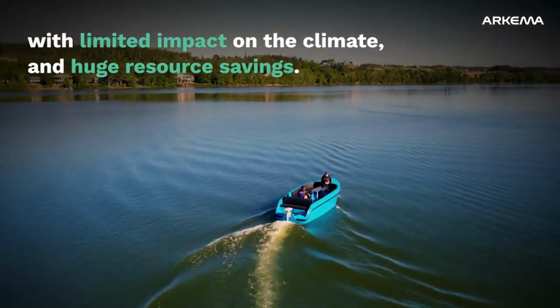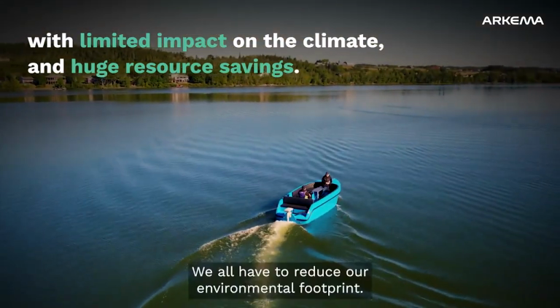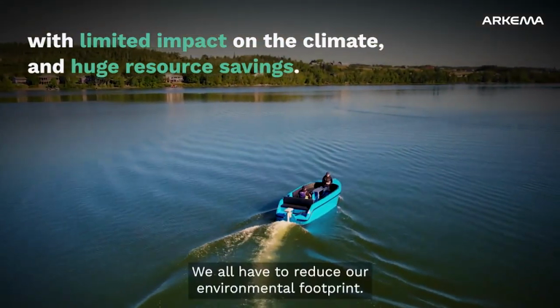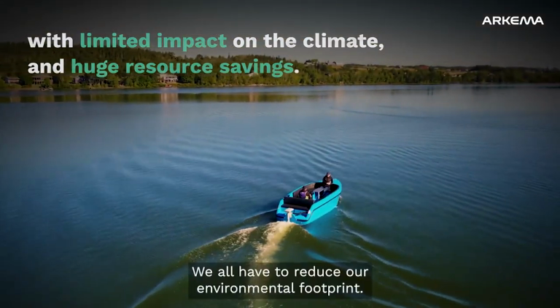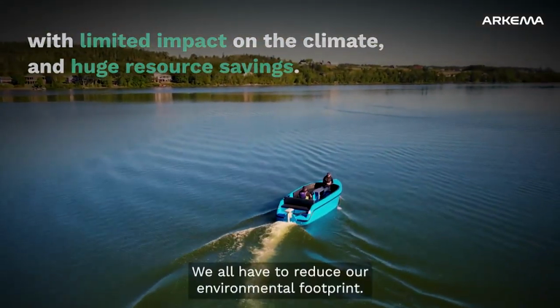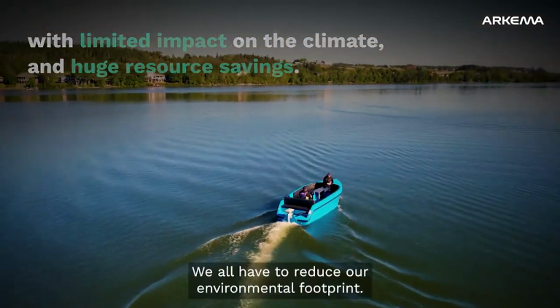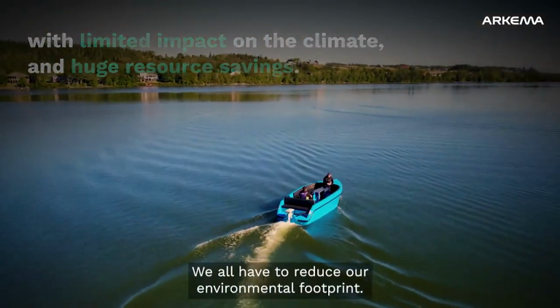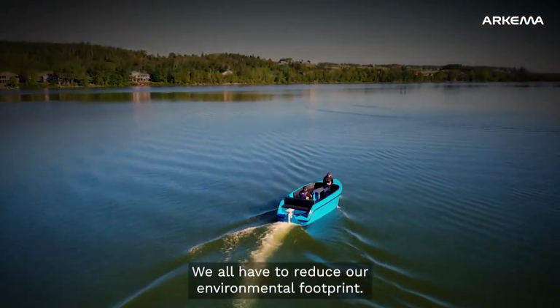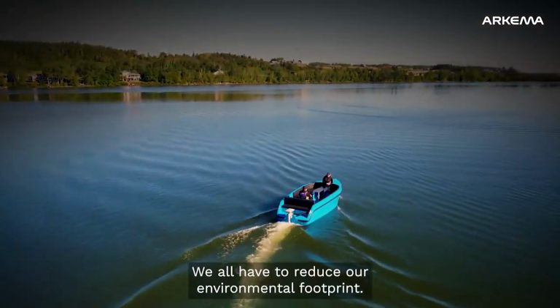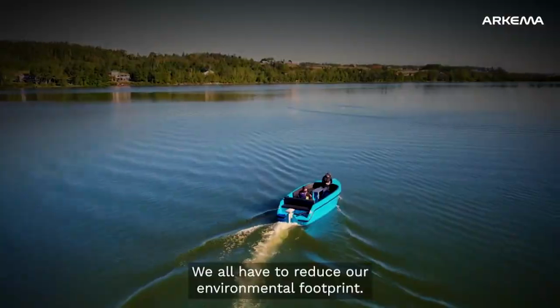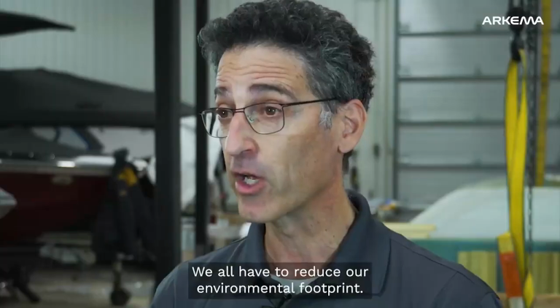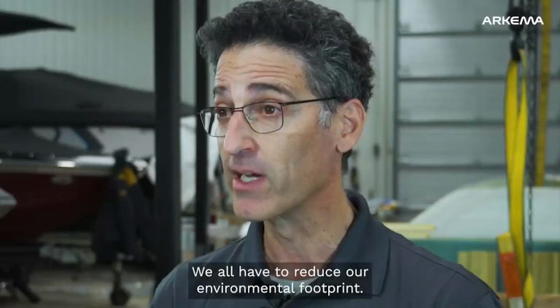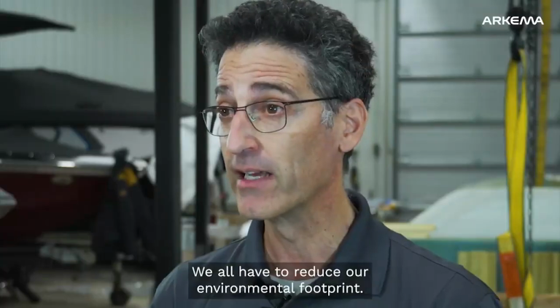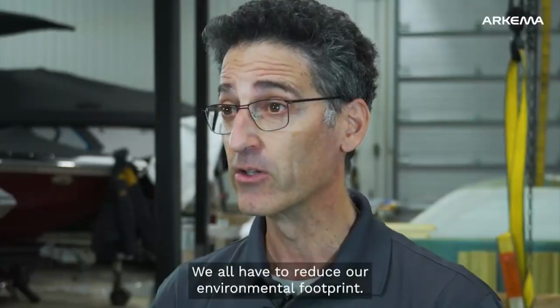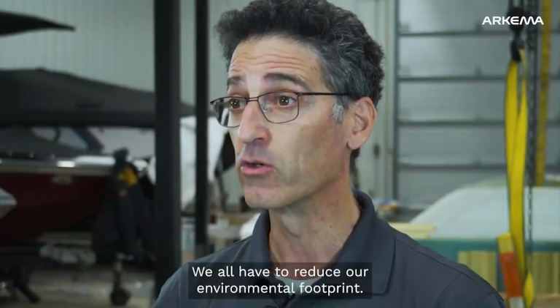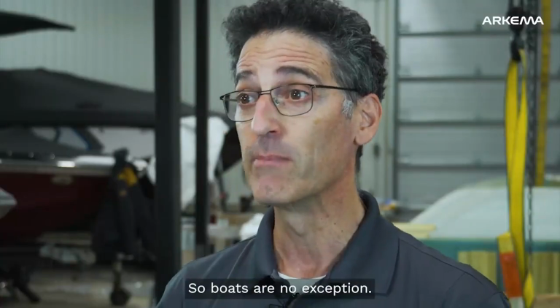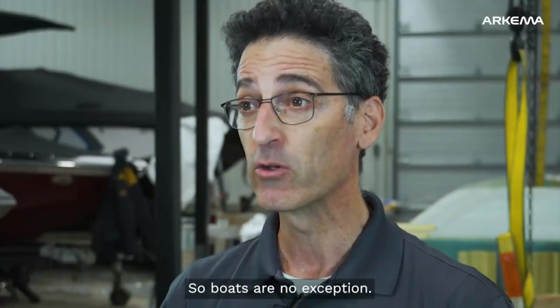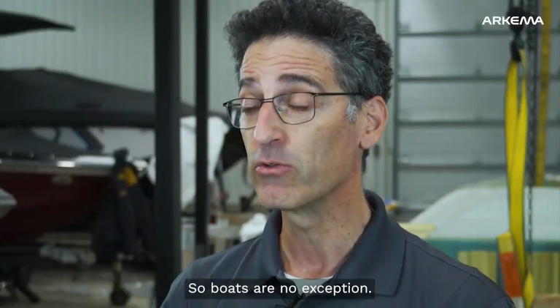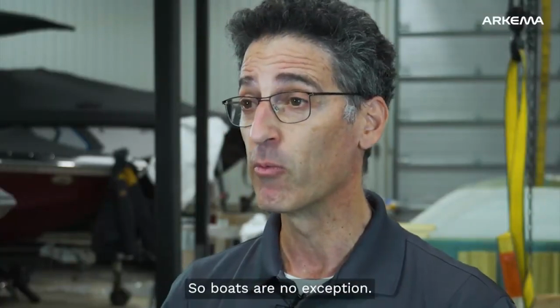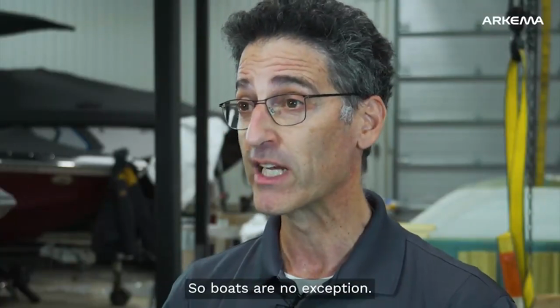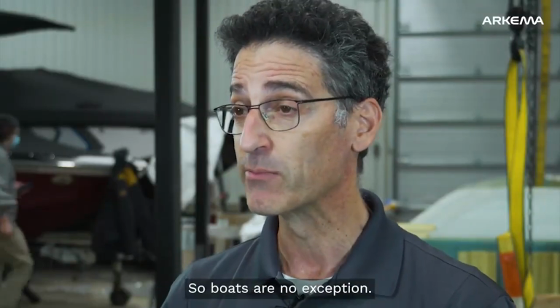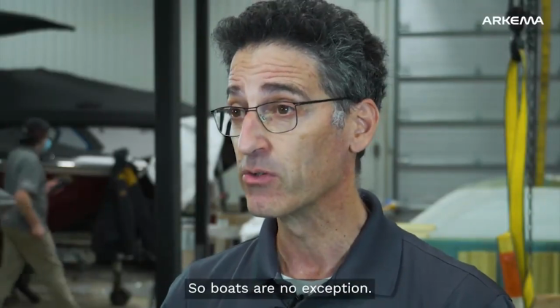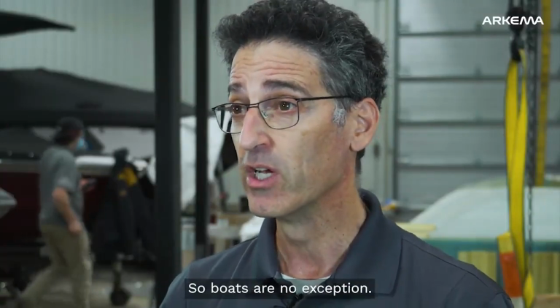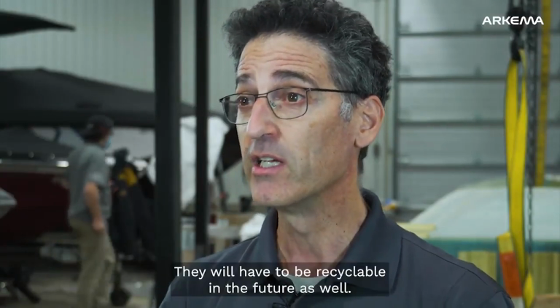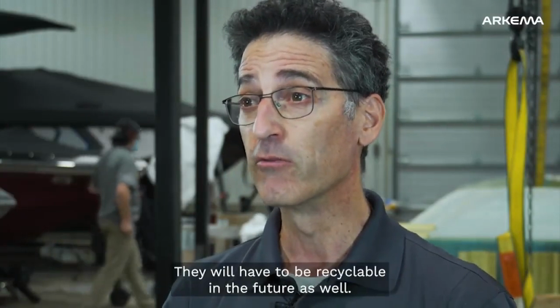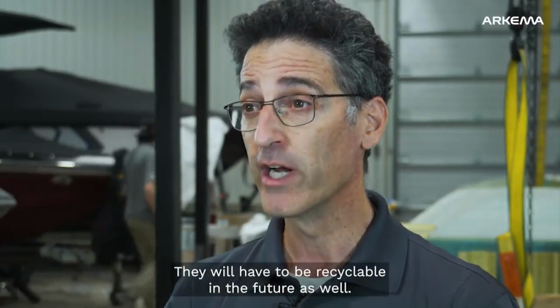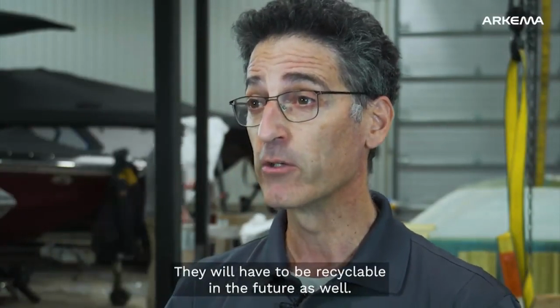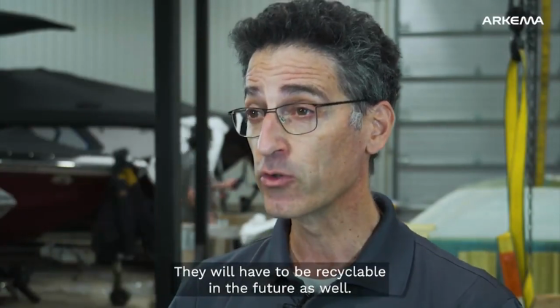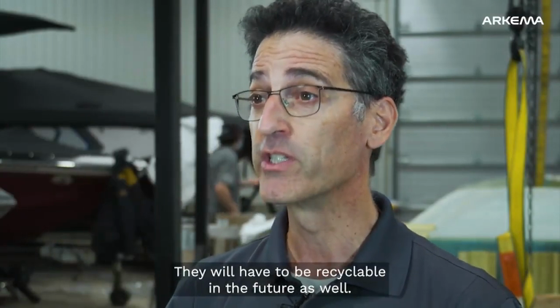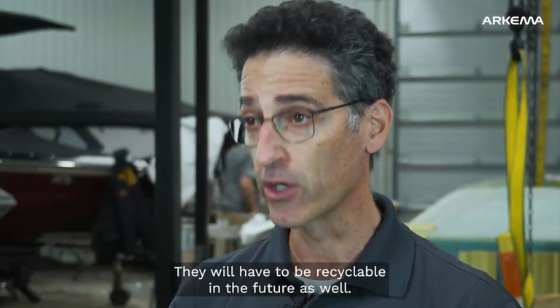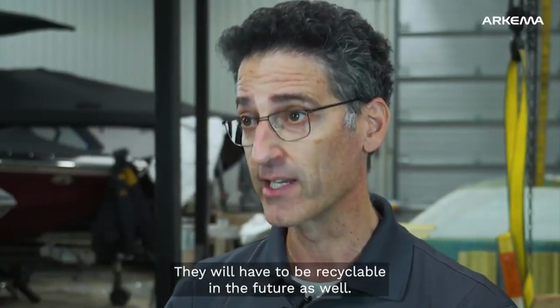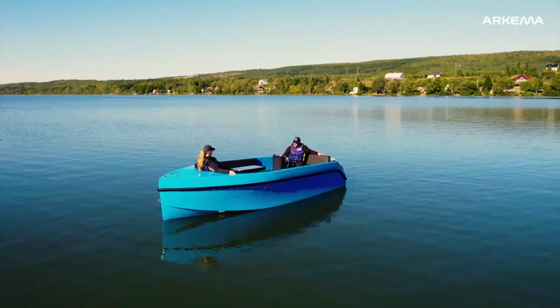We must all reduce our environmental footprint, so boats will not be an exception. They will always be recyclable.